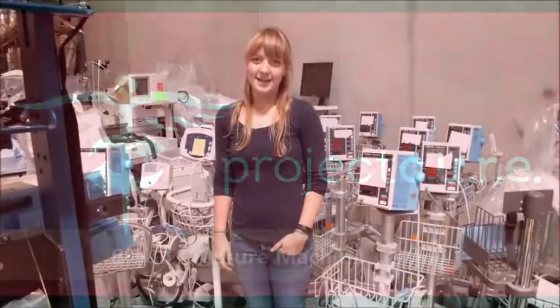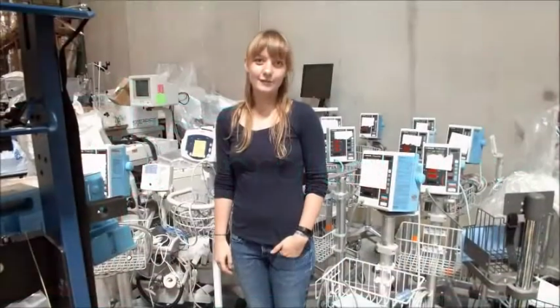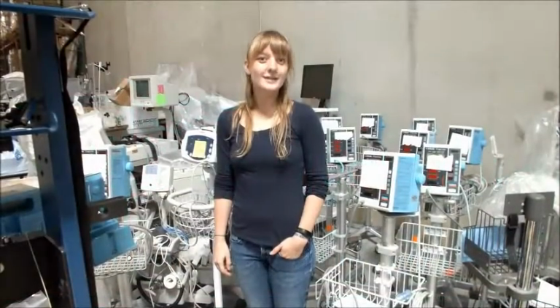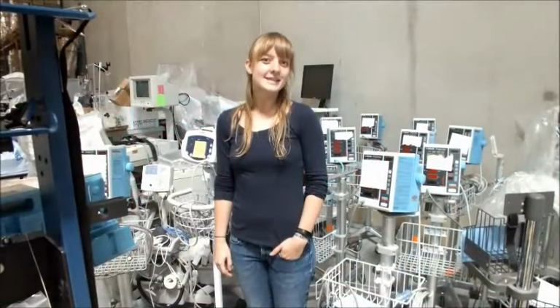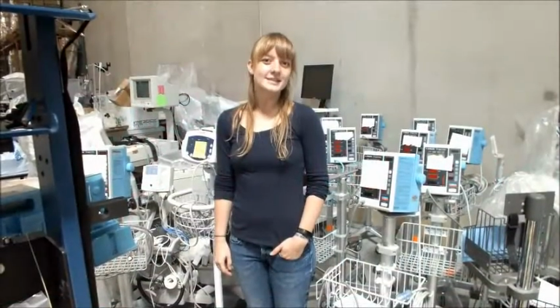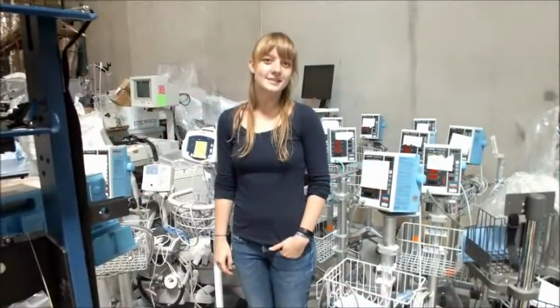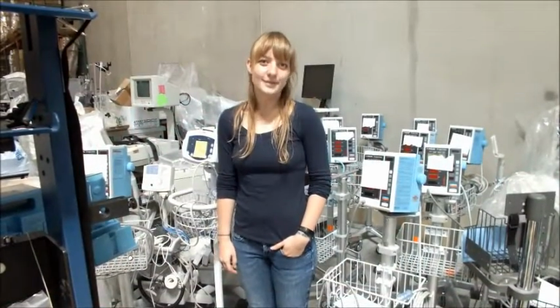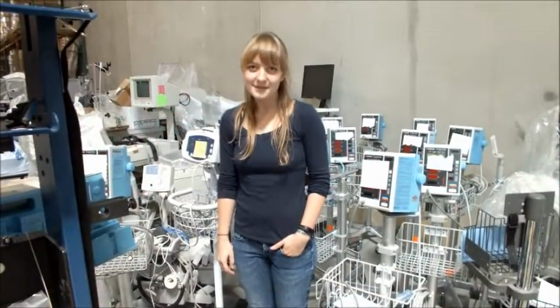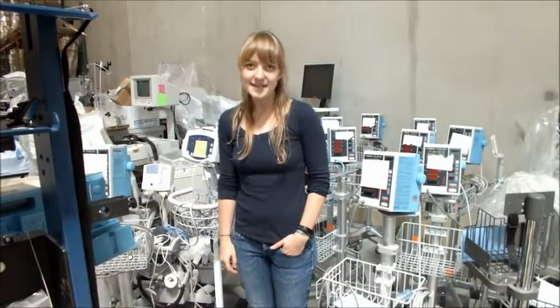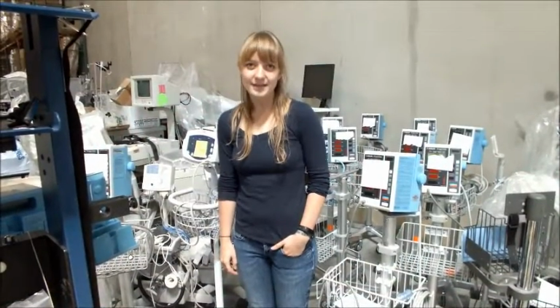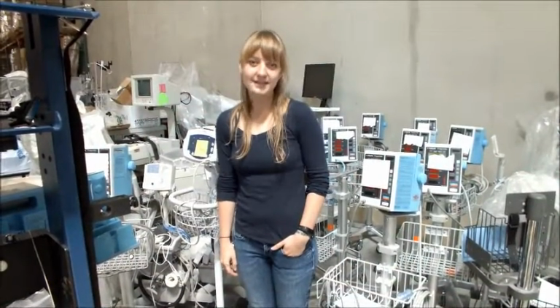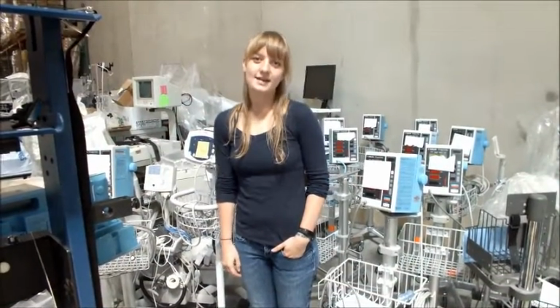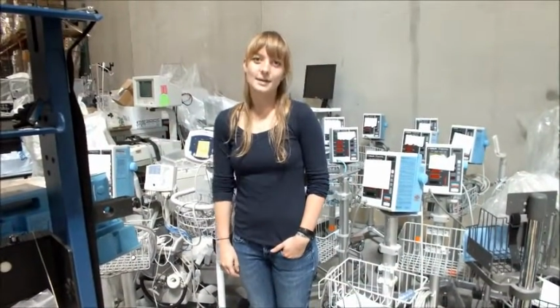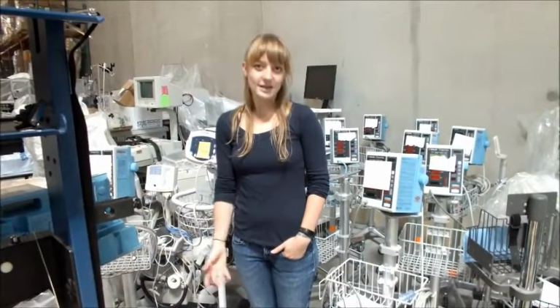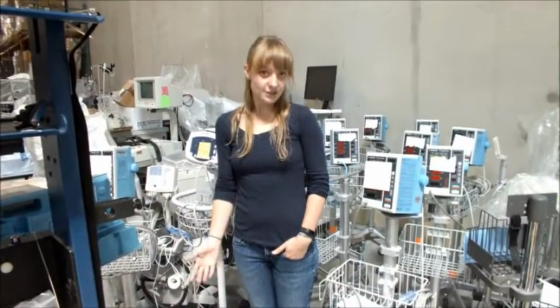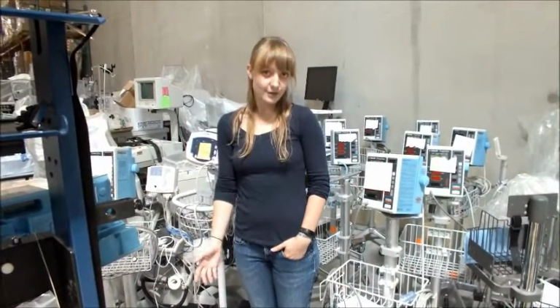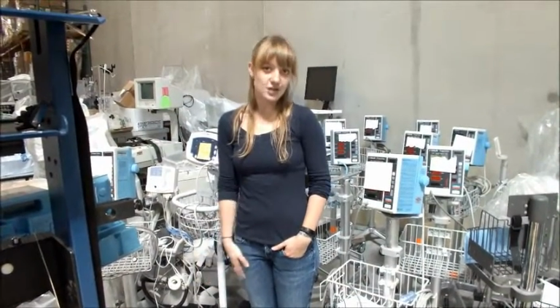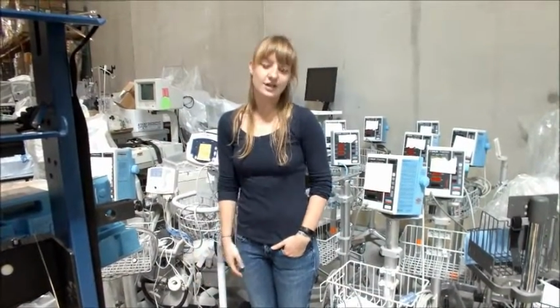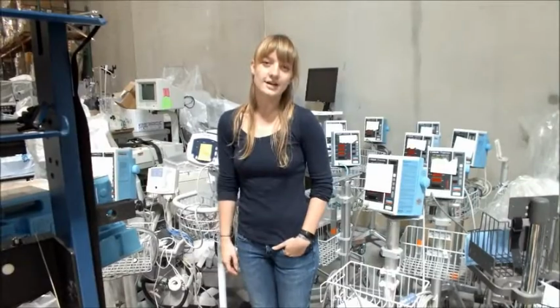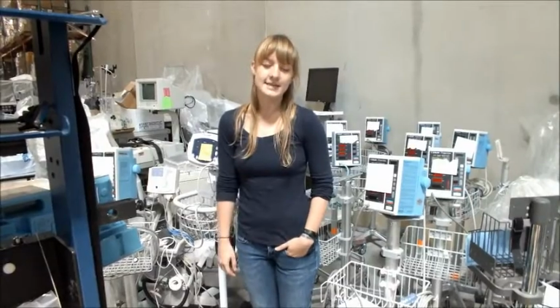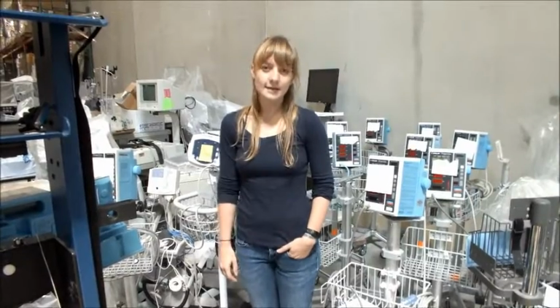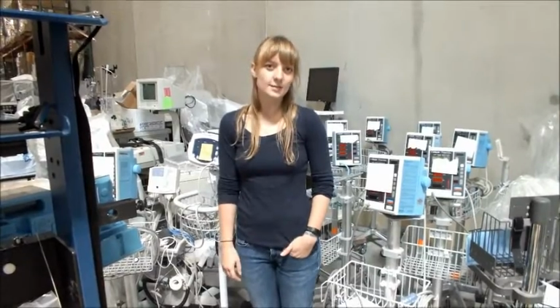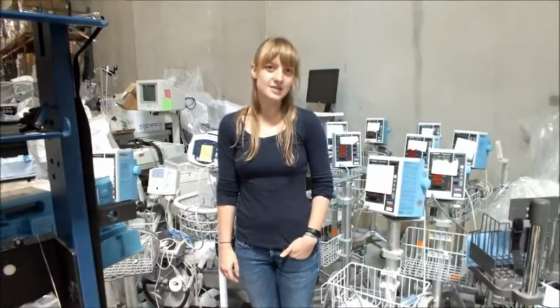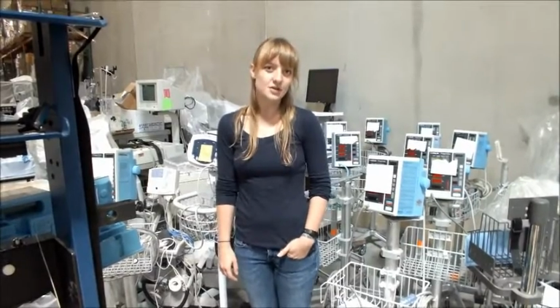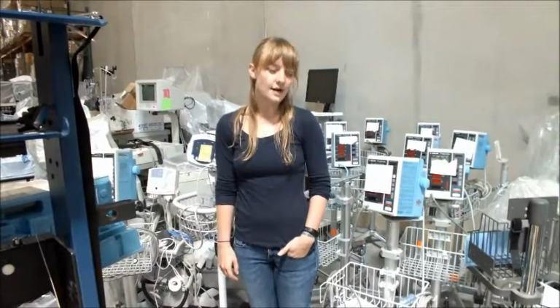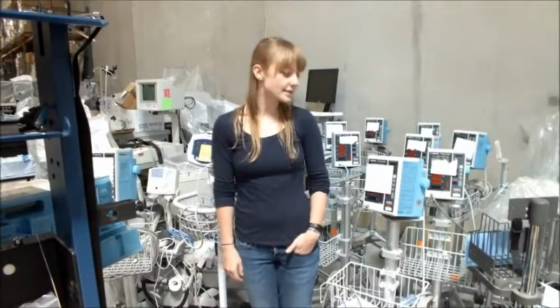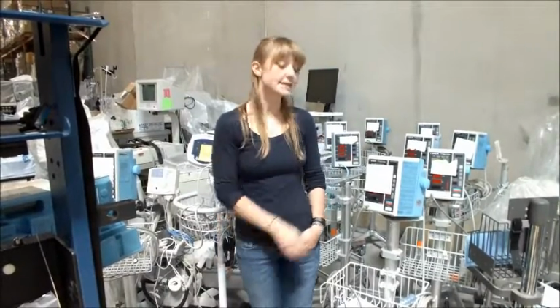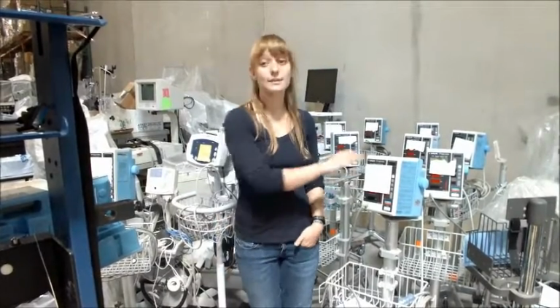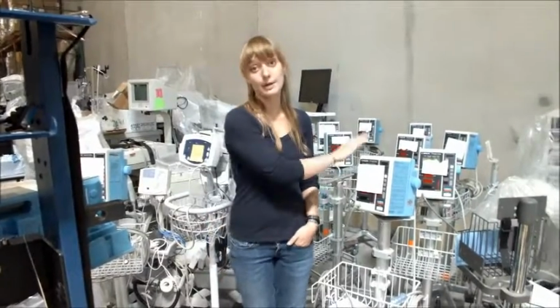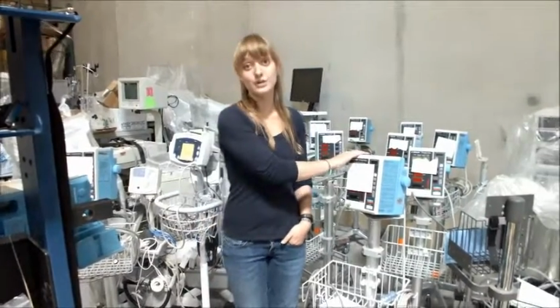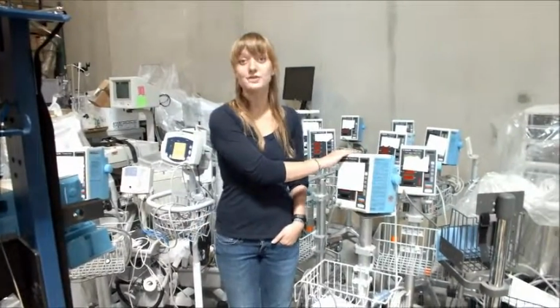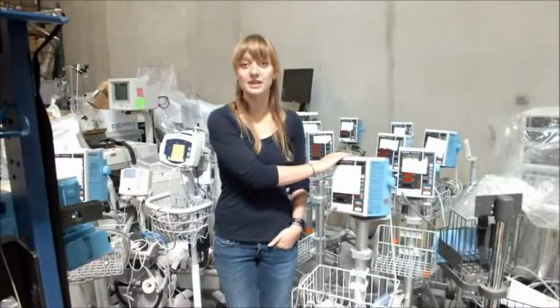Hello volunteers, my name is Emily. I'm an intern at Project Cure and today I'm going to be teaching you how to test a blood pressure machine.